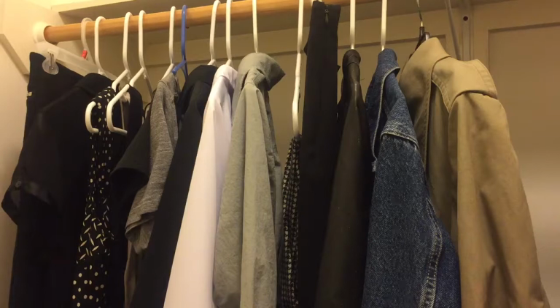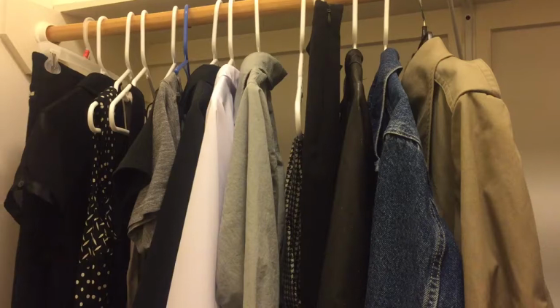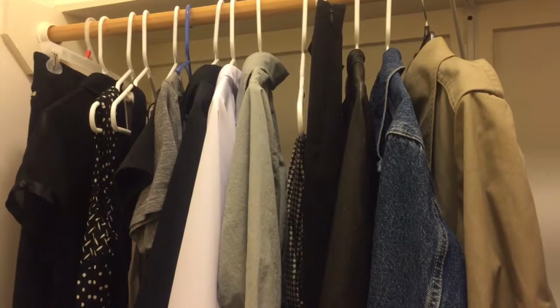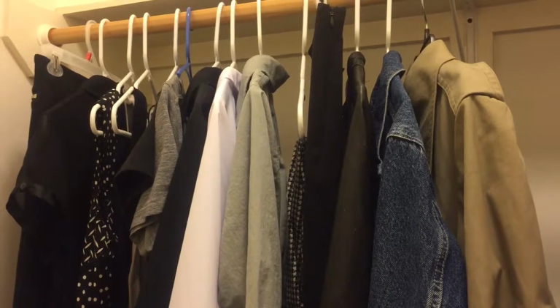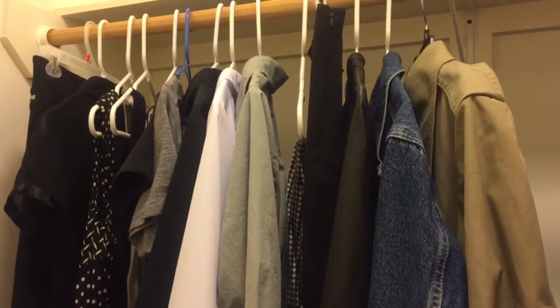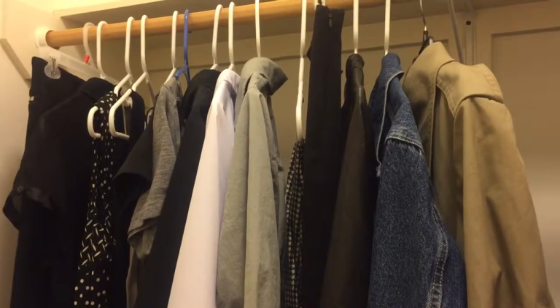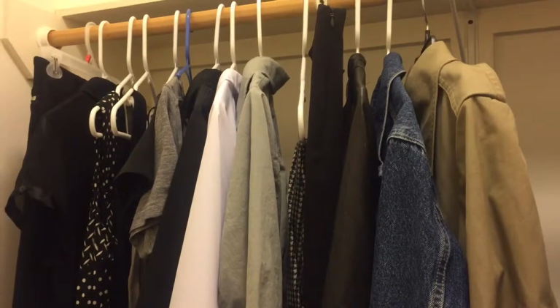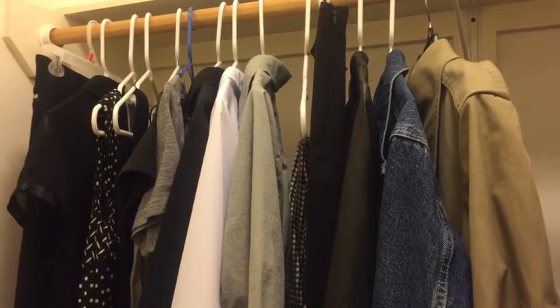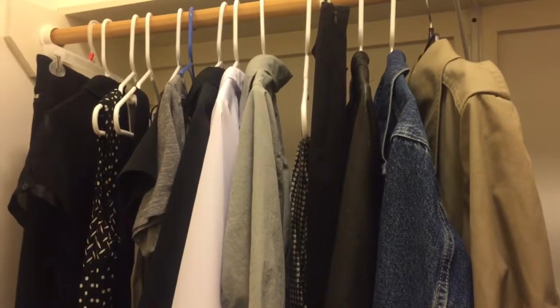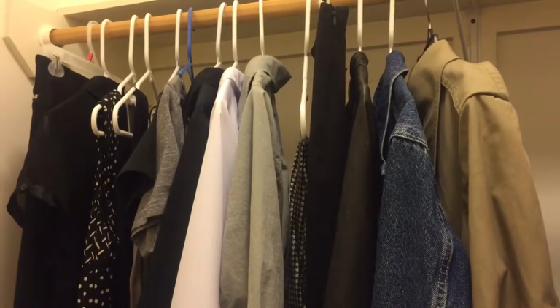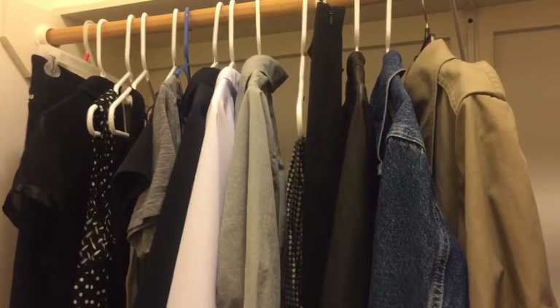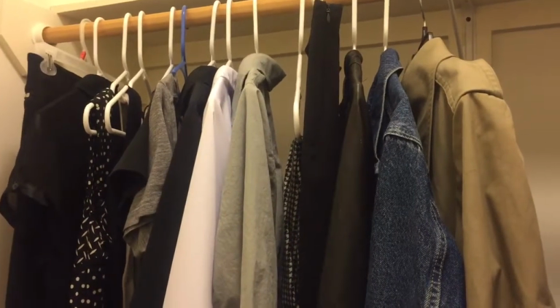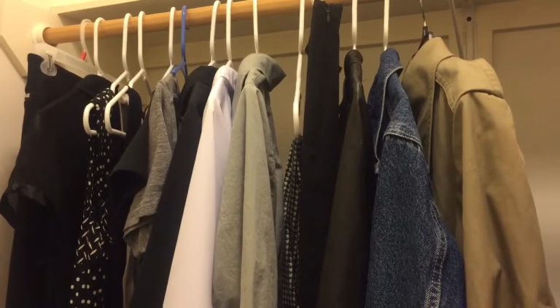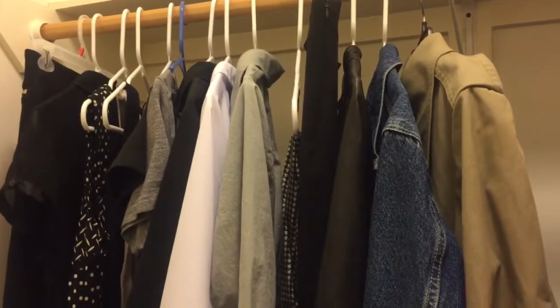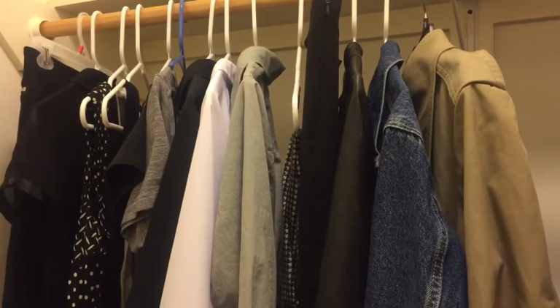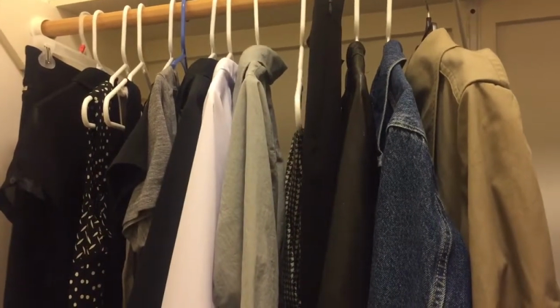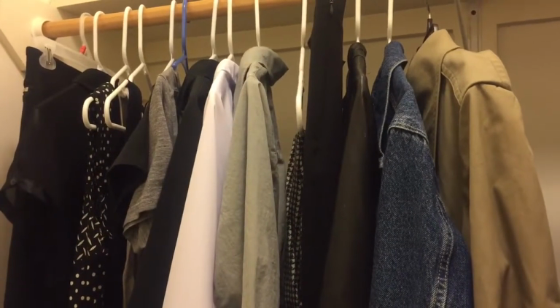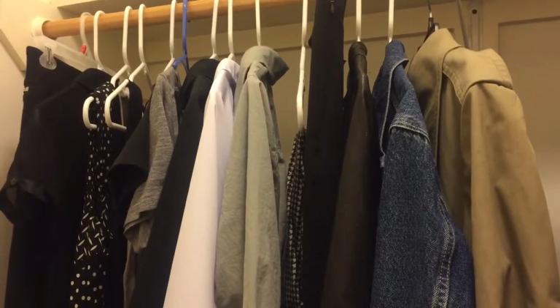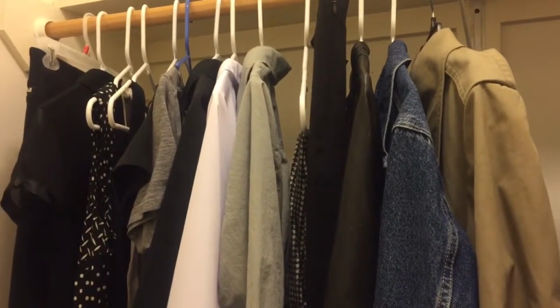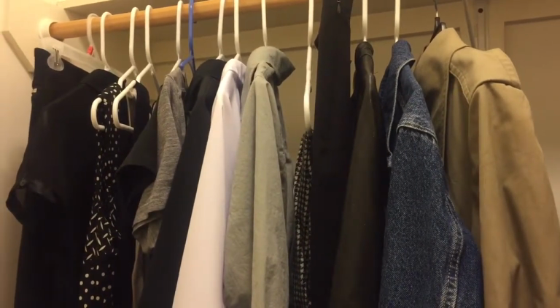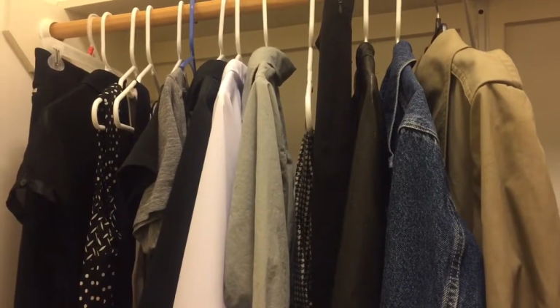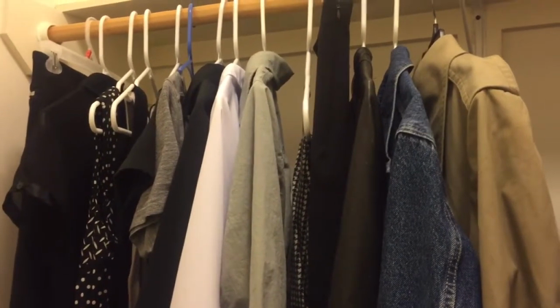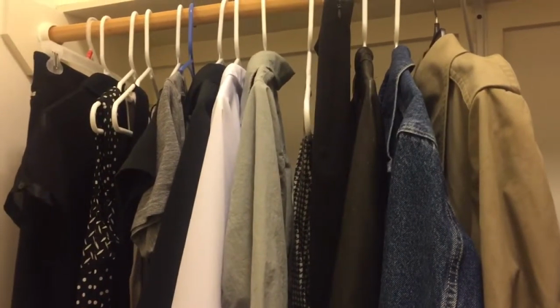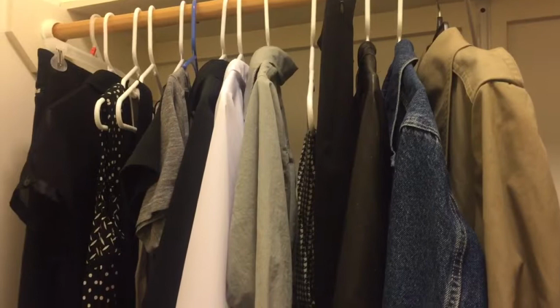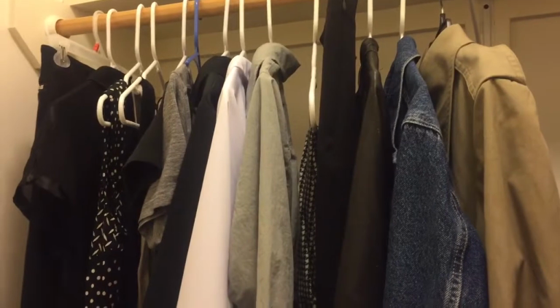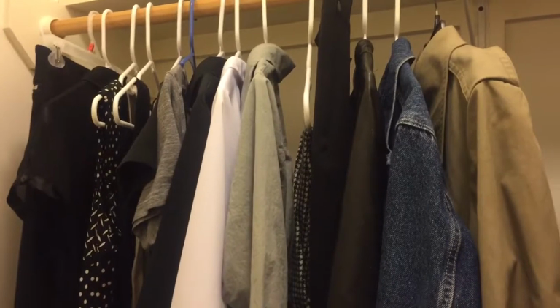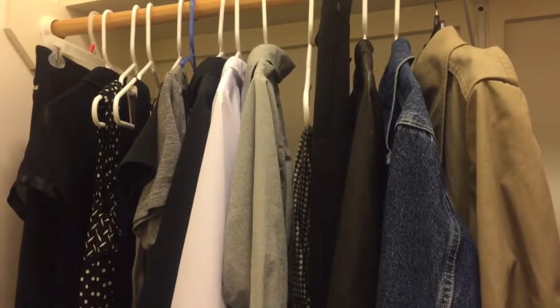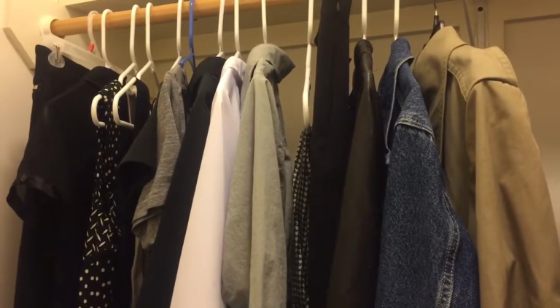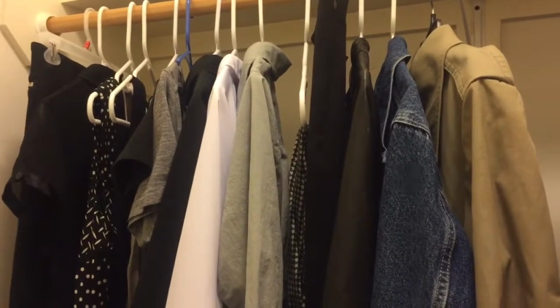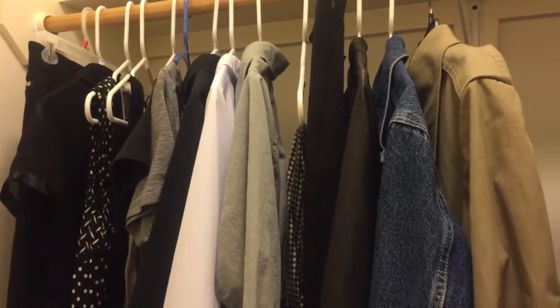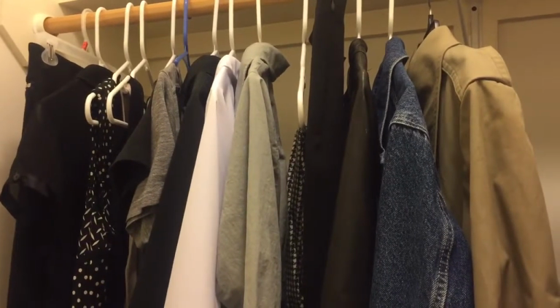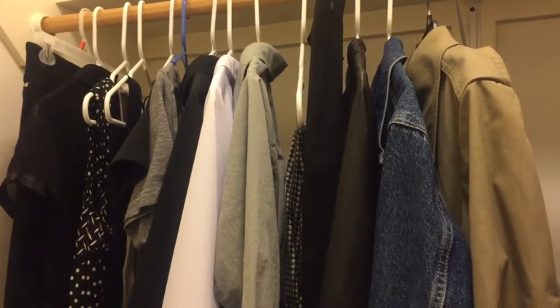Good morning digital nomads. One thing I wanted to show you this morning is my capsule wardrobe.